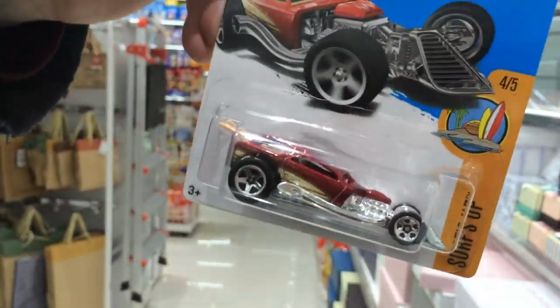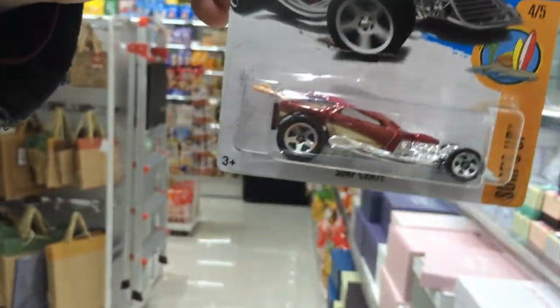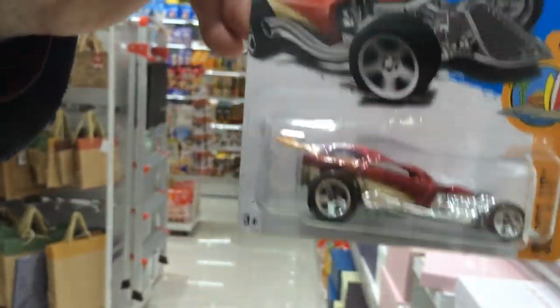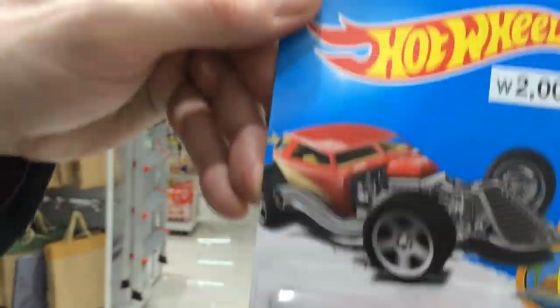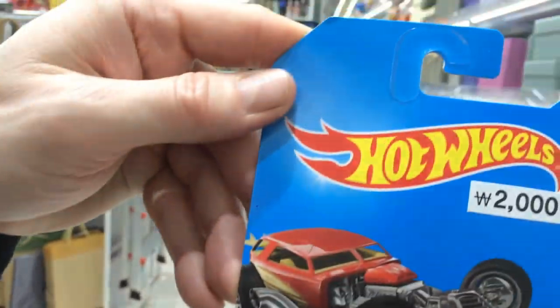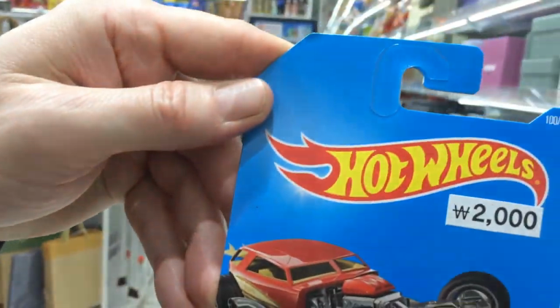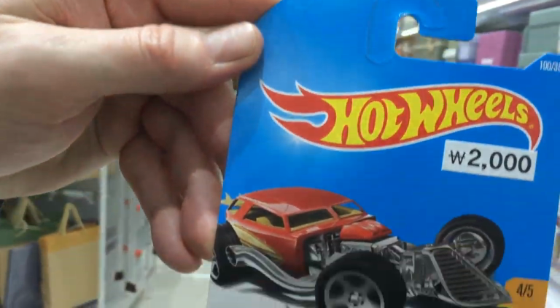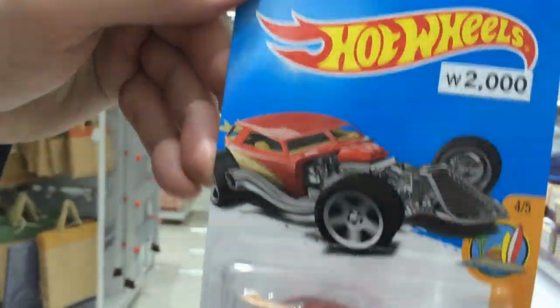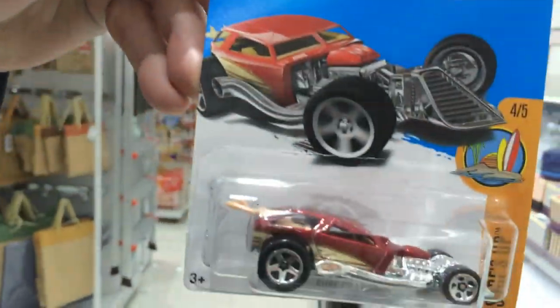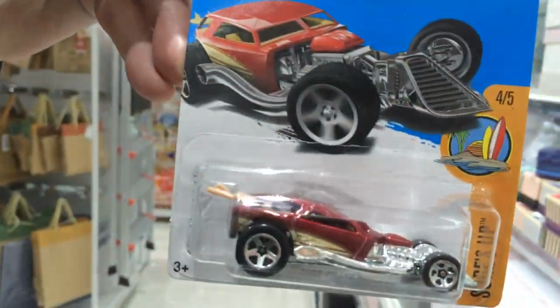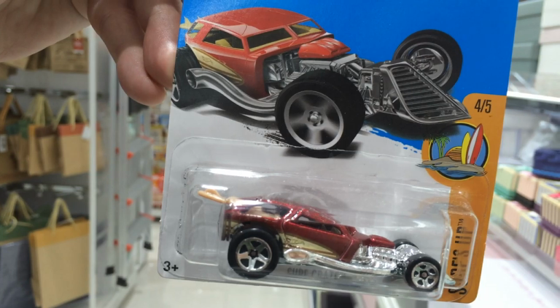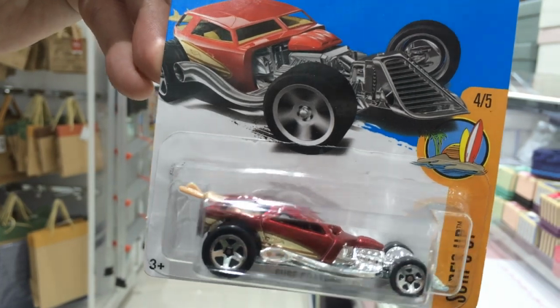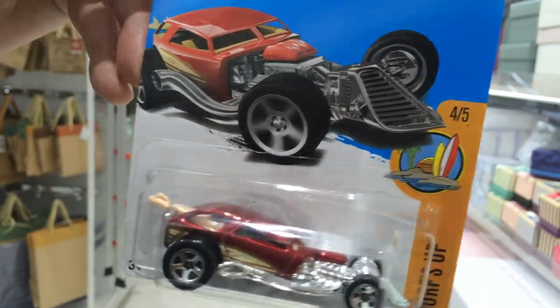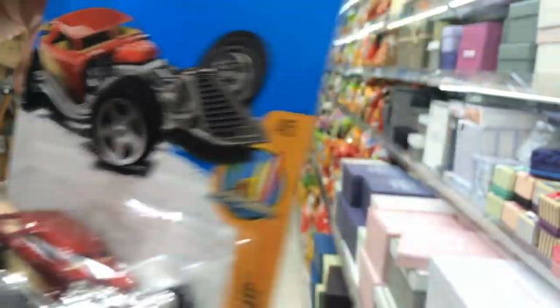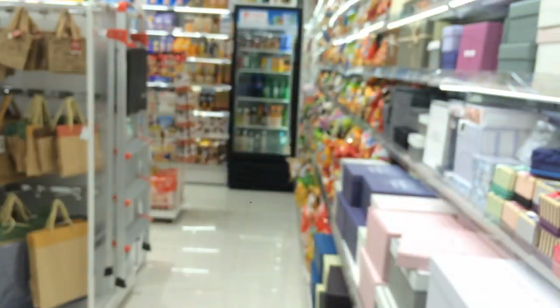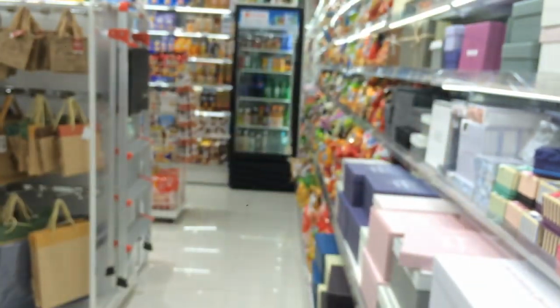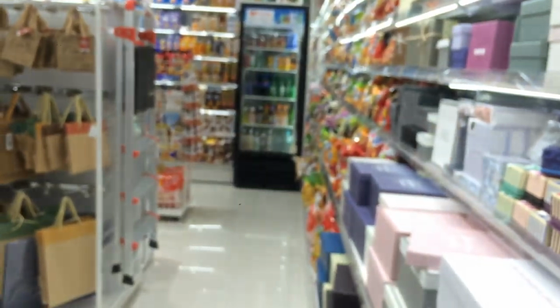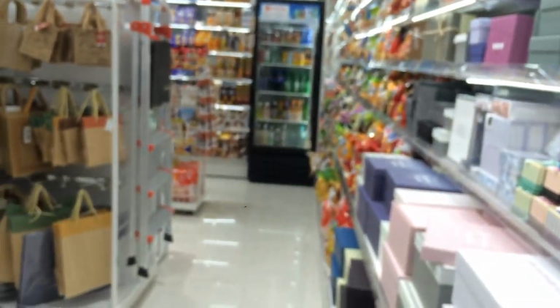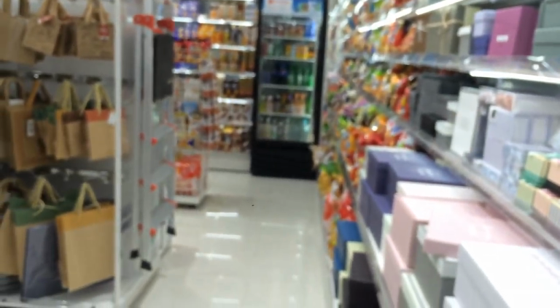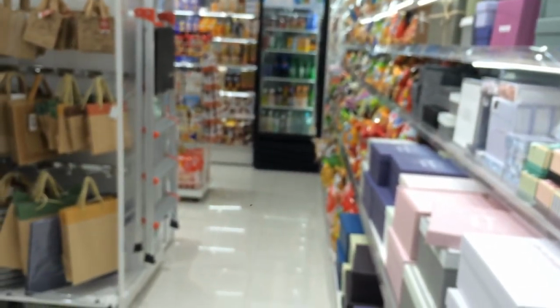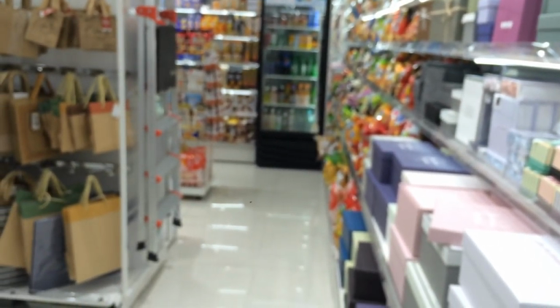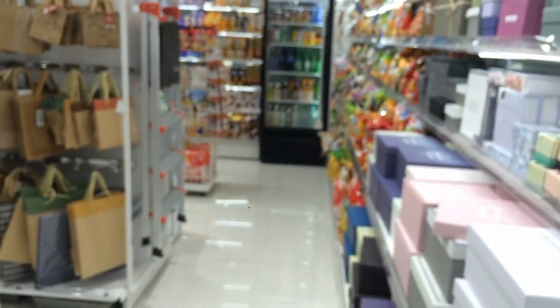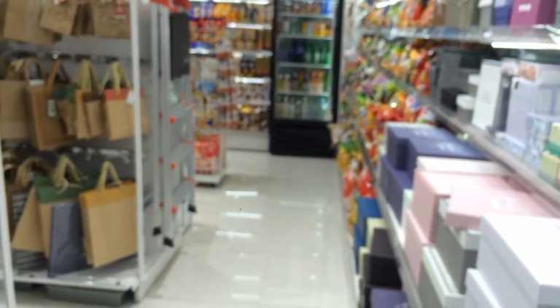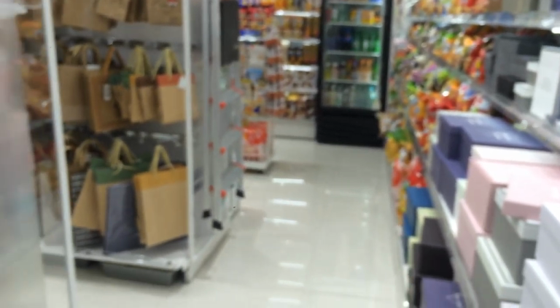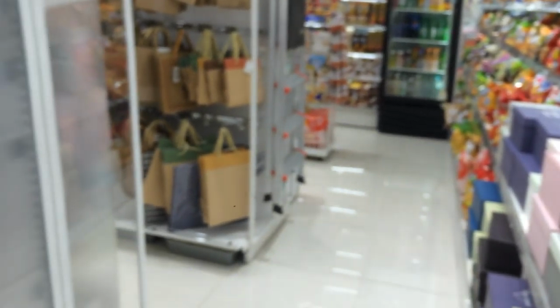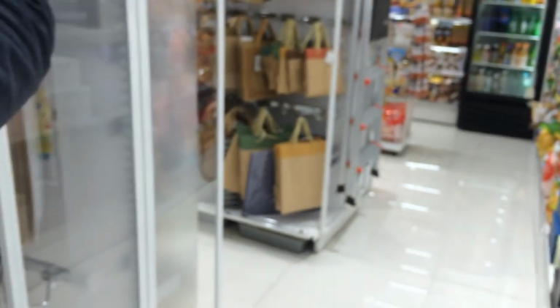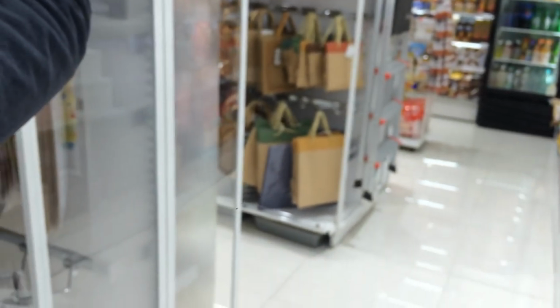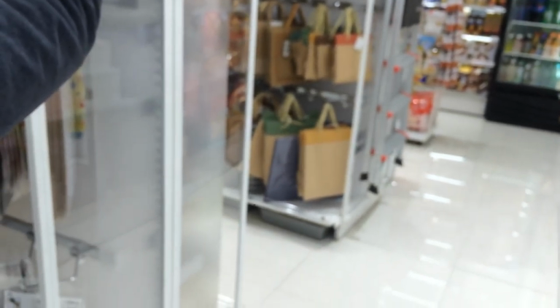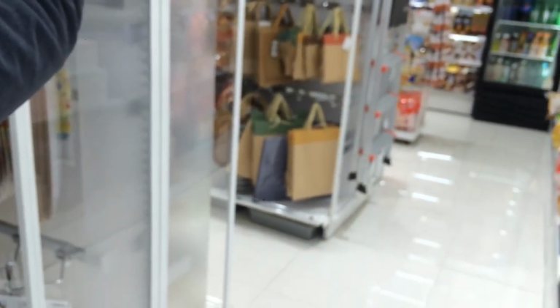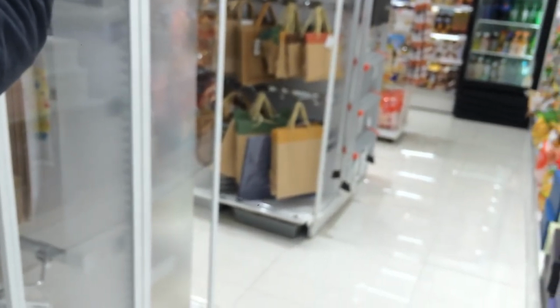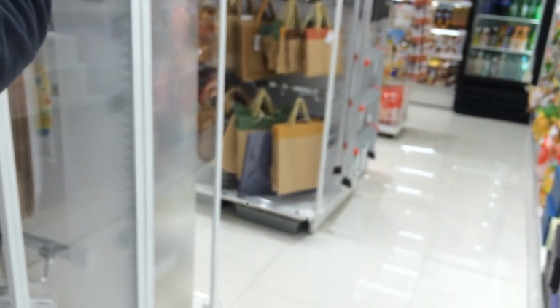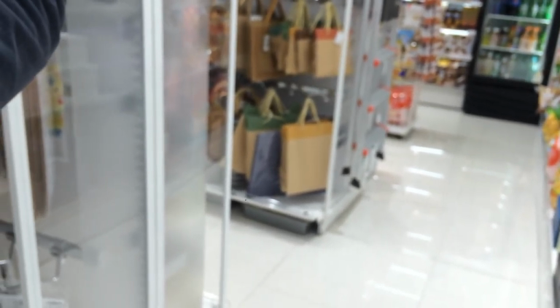Here's the card. Okay, that's it for this review. We'll continue with the review in just a moment.